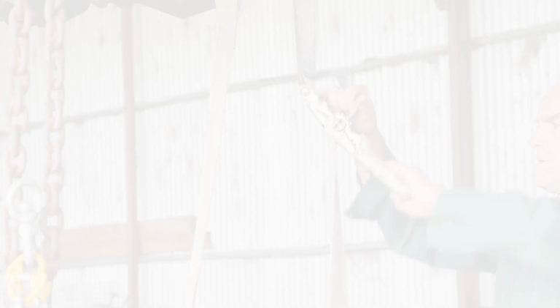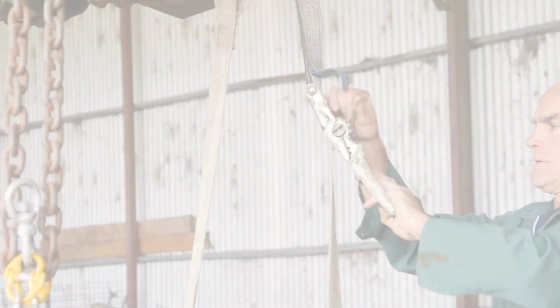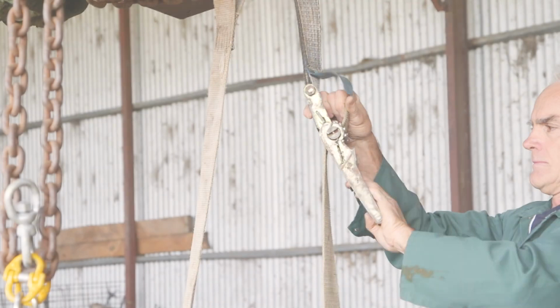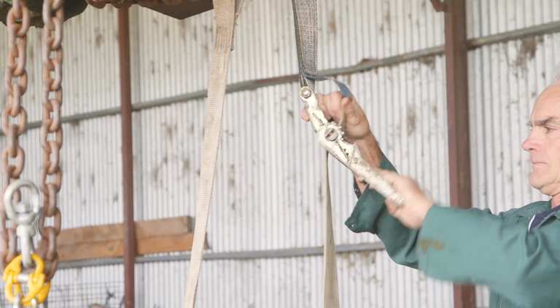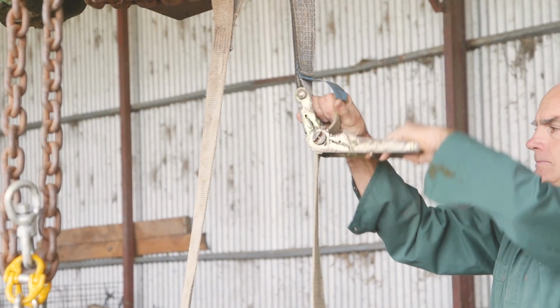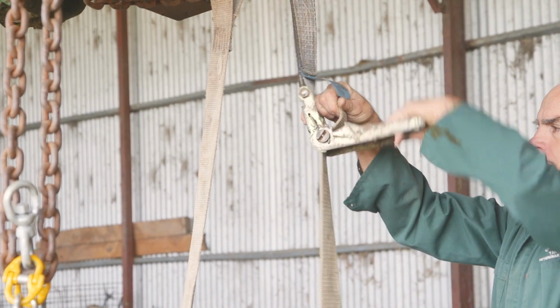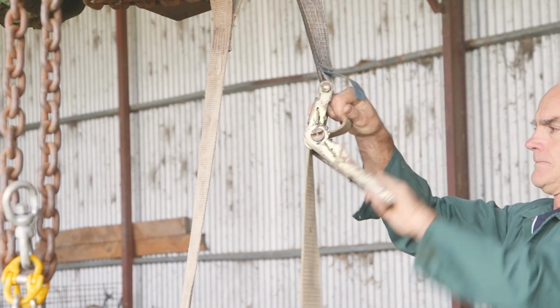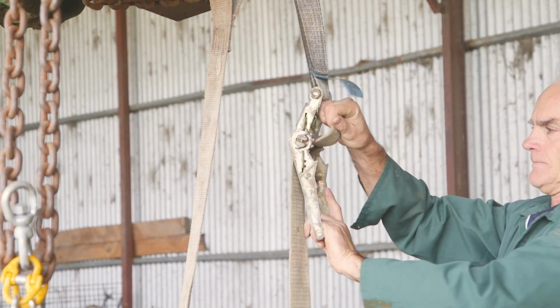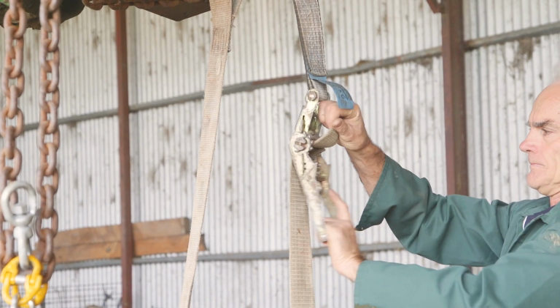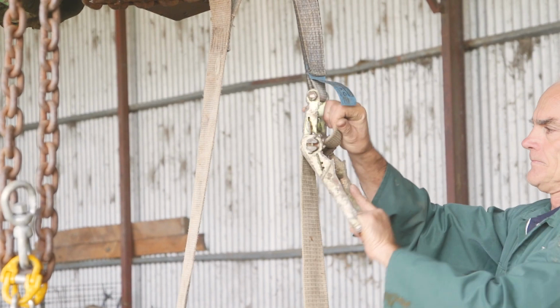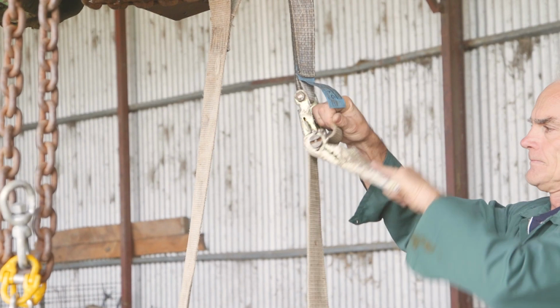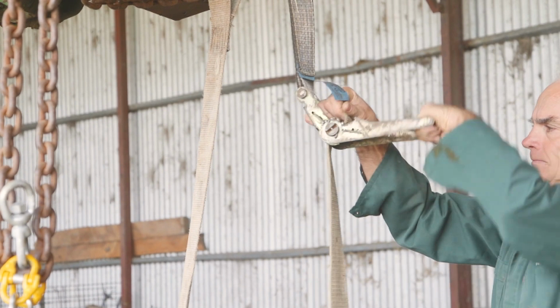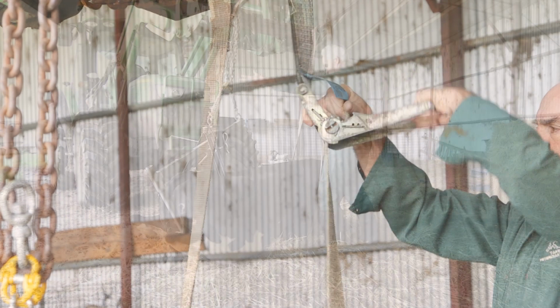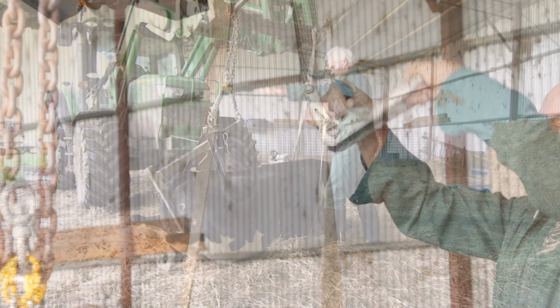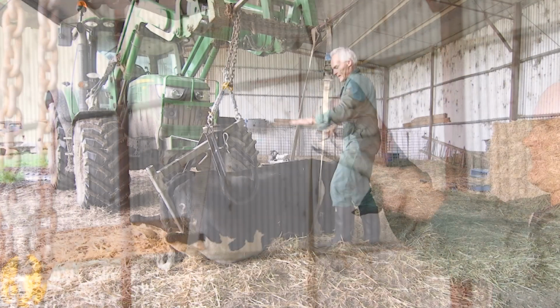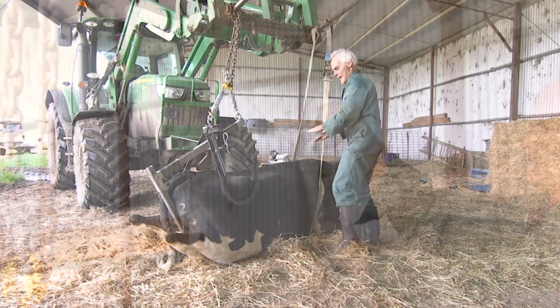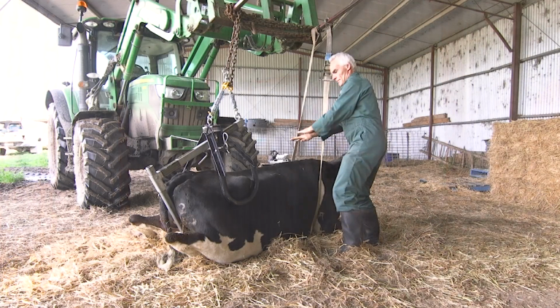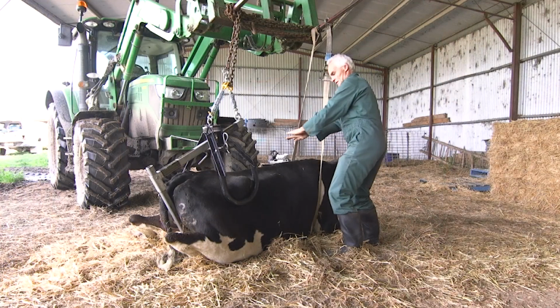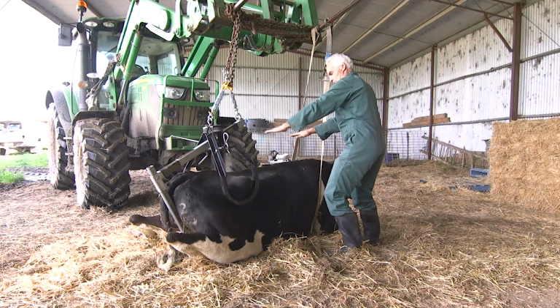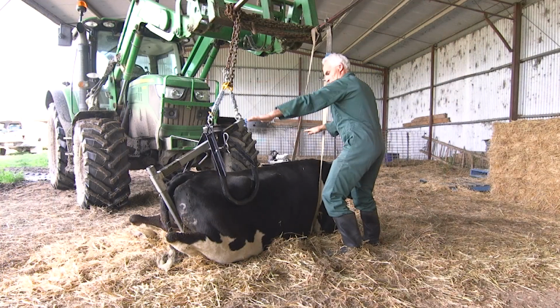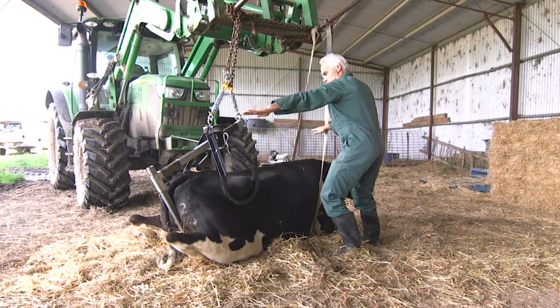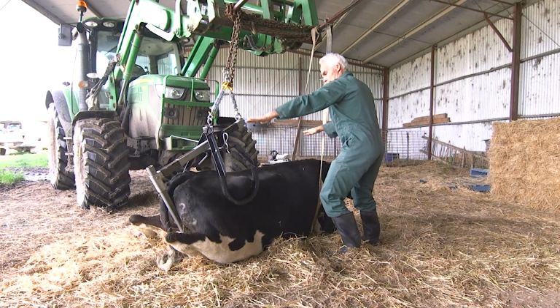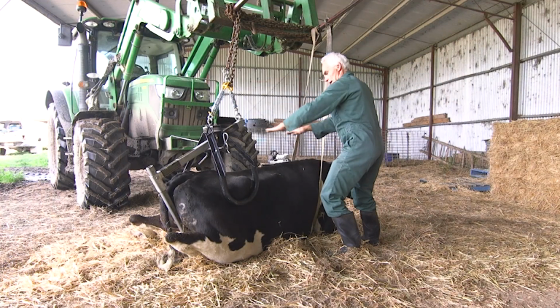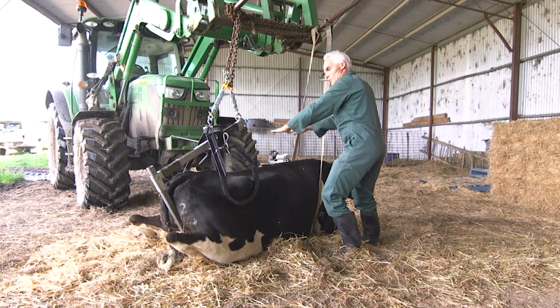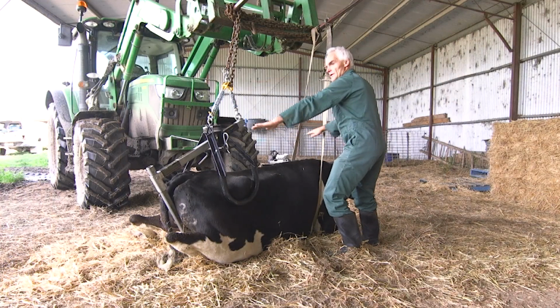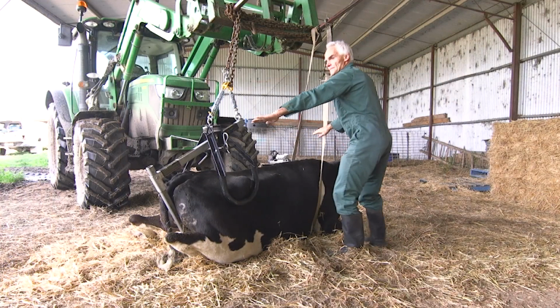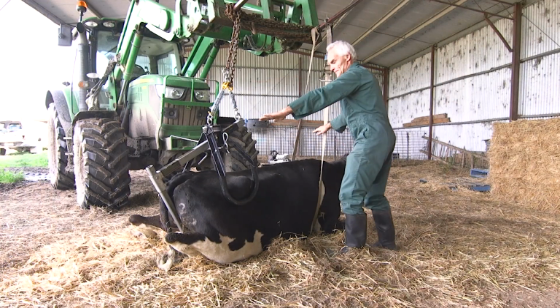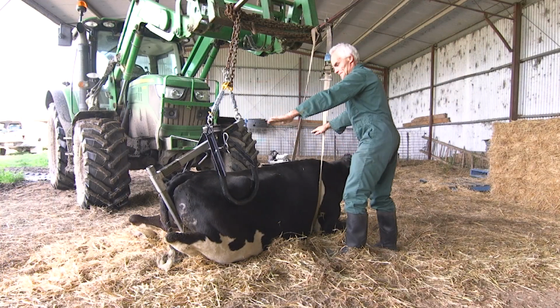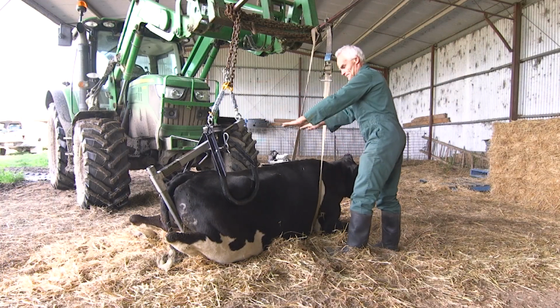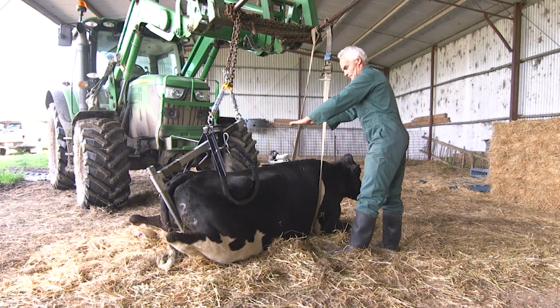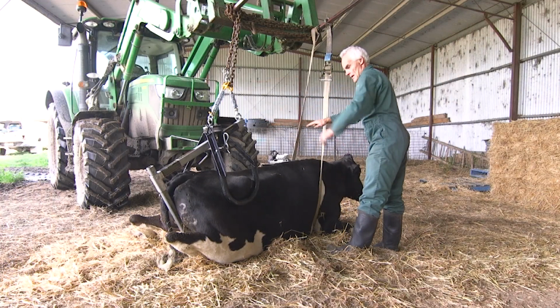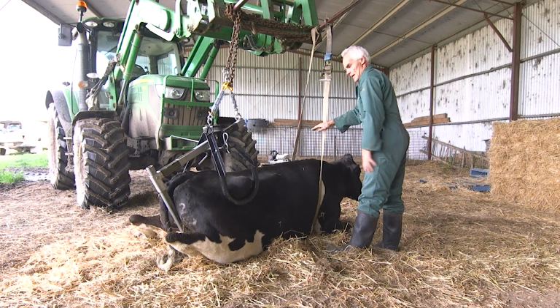The secret is to lift carefully. Make sure the chest strap is the correct length so that when she's lifted her back is kept horizontal.